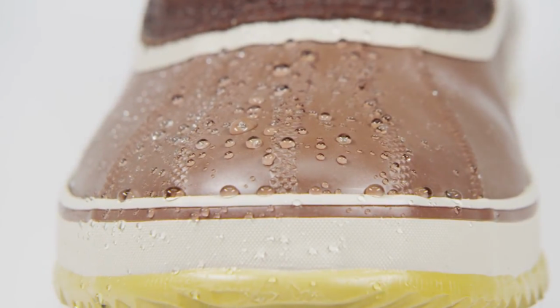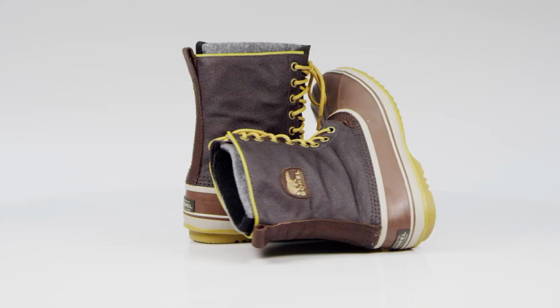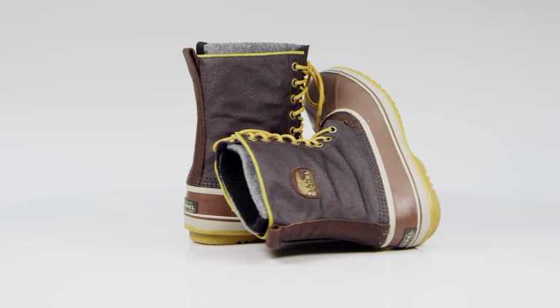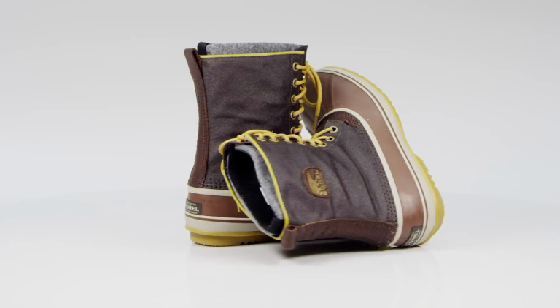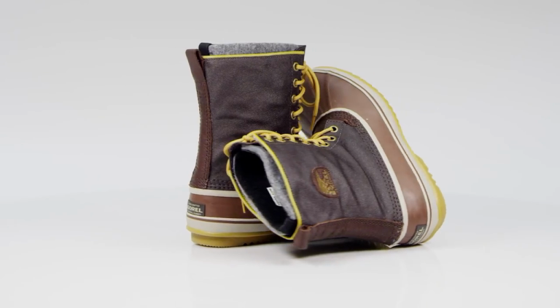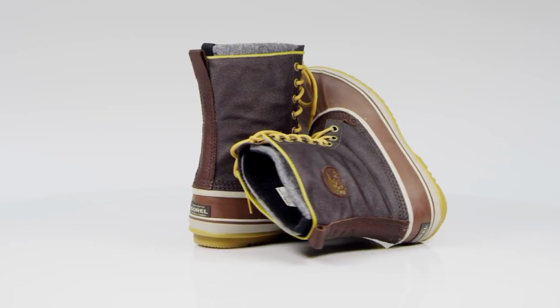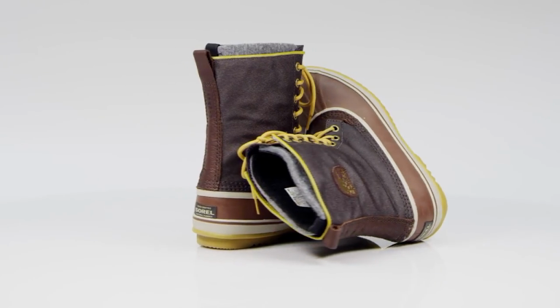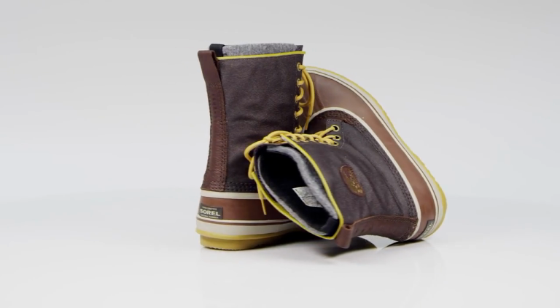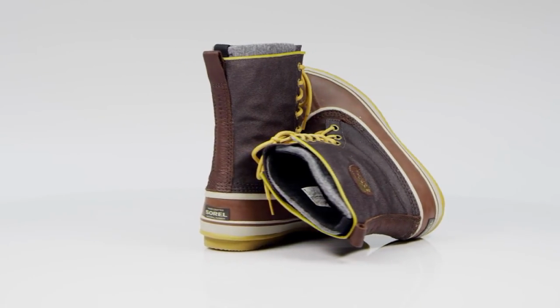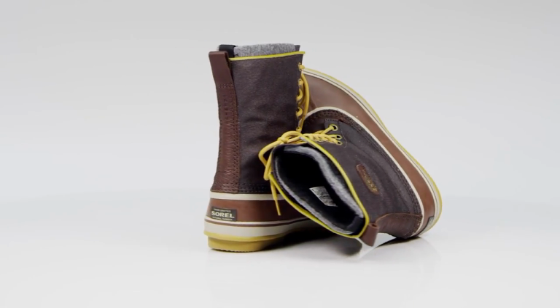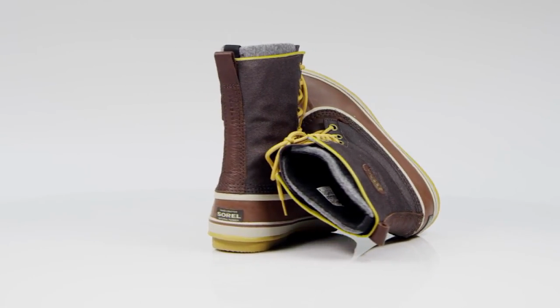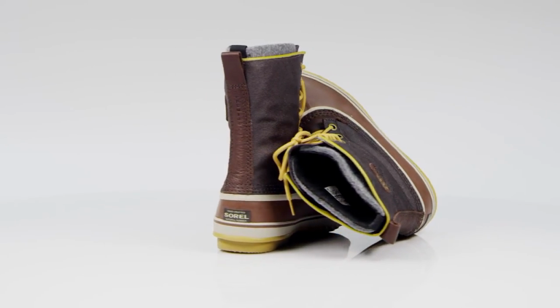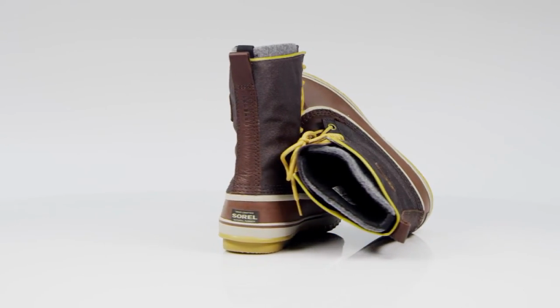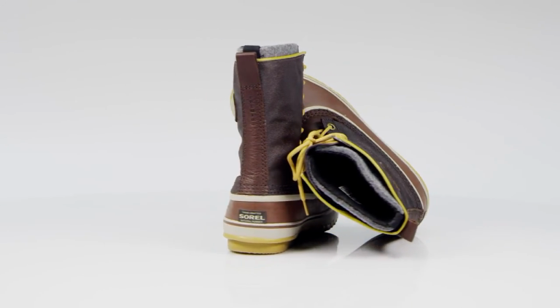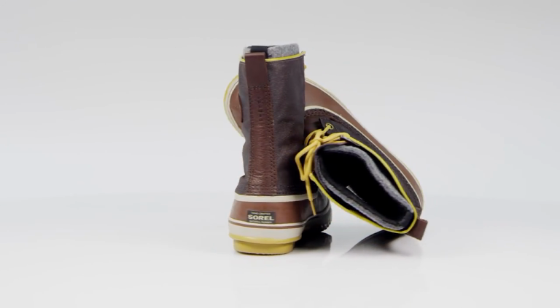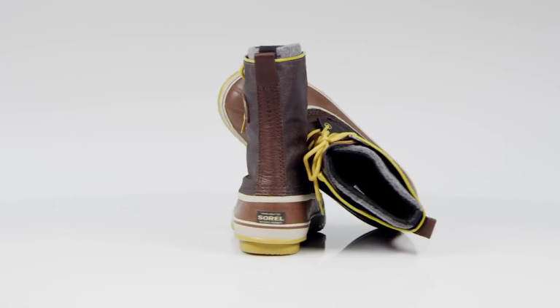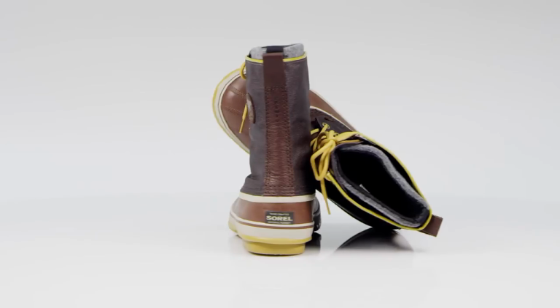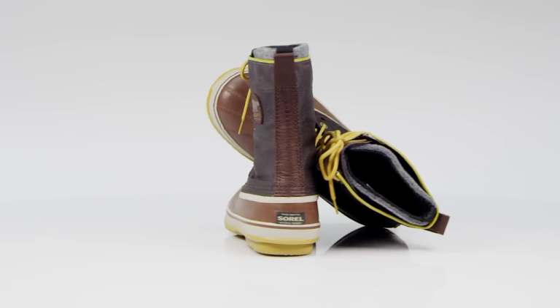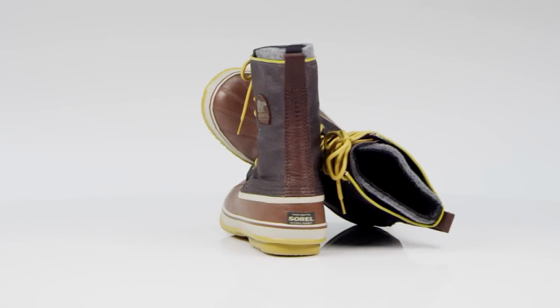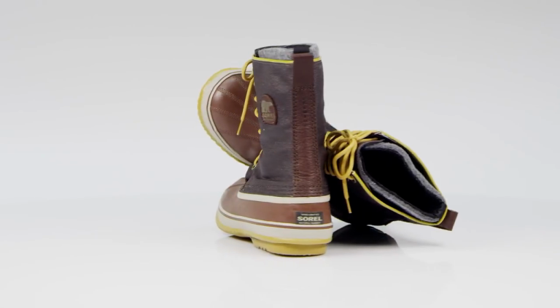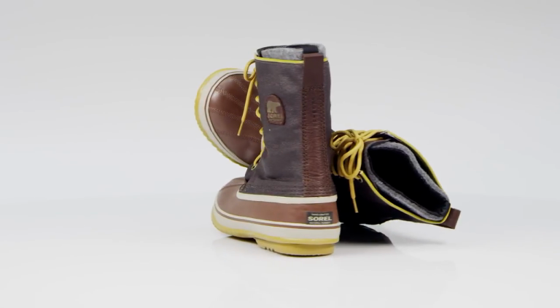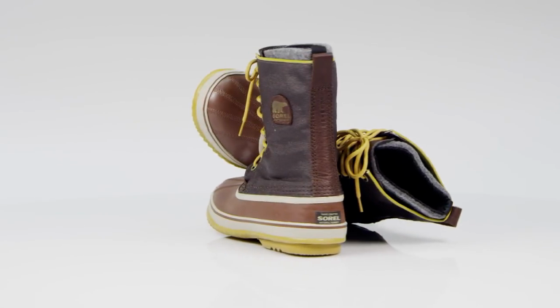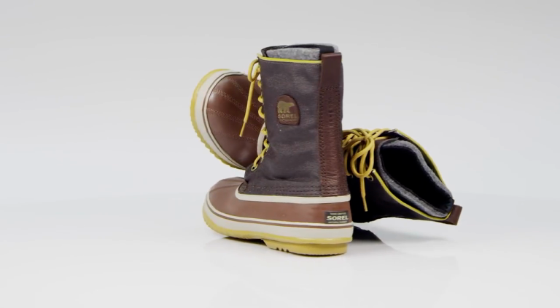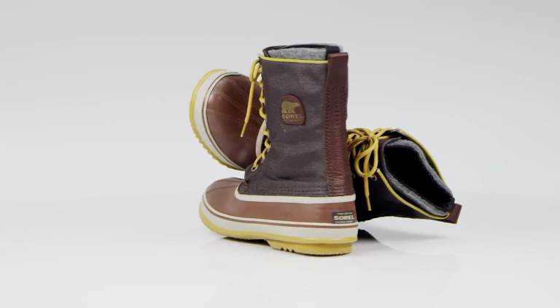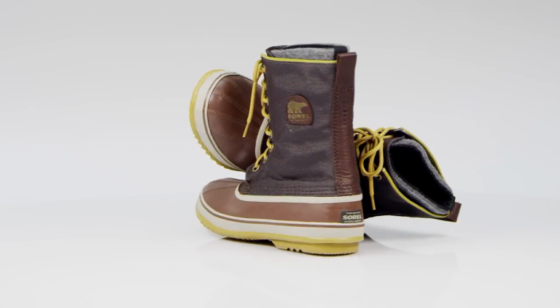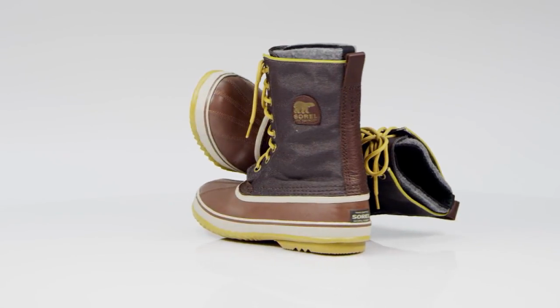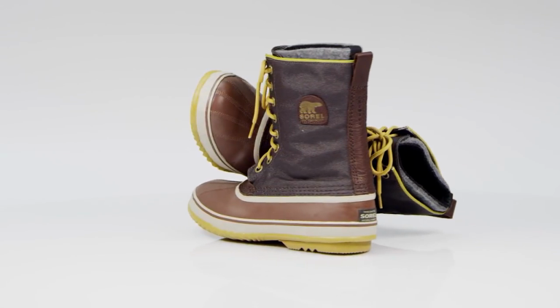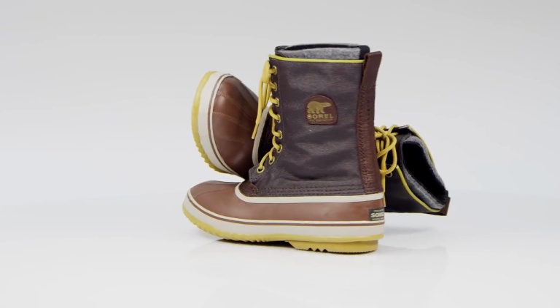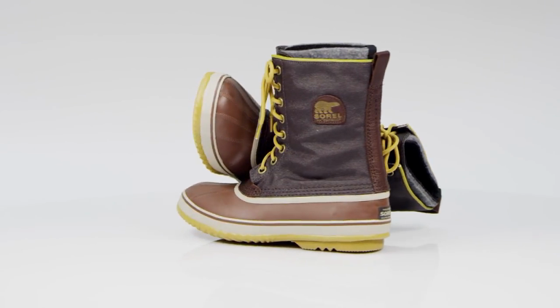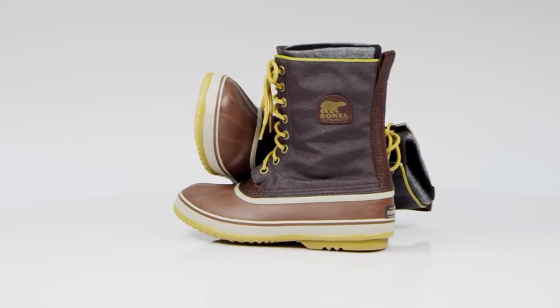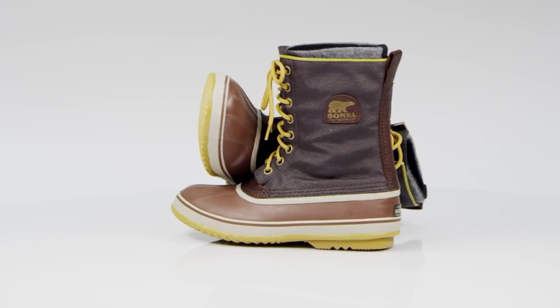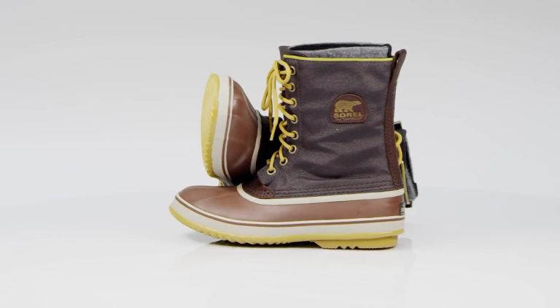The Sorel 1964 Premium Tee Snow Boots have lots of old-school style, with new-school technology to keep feet warm and dry.